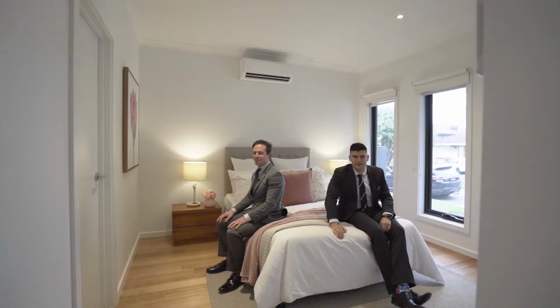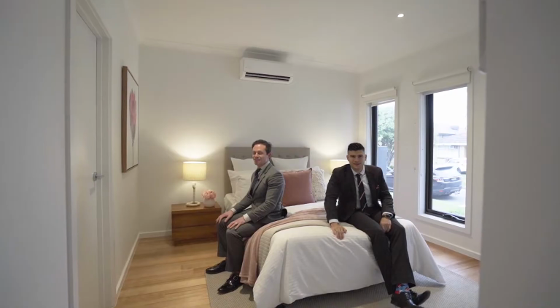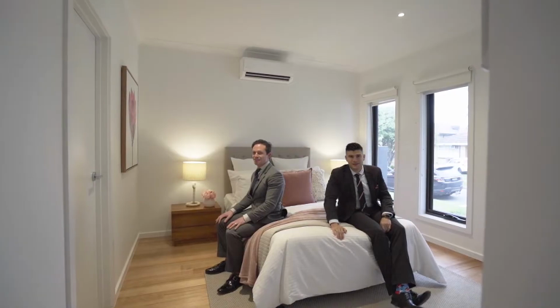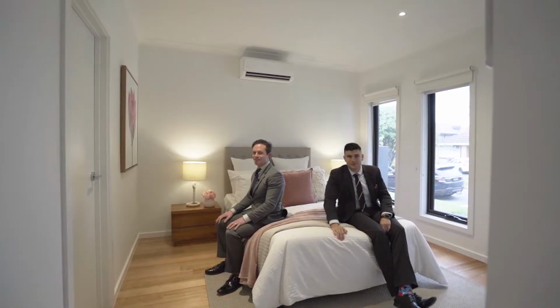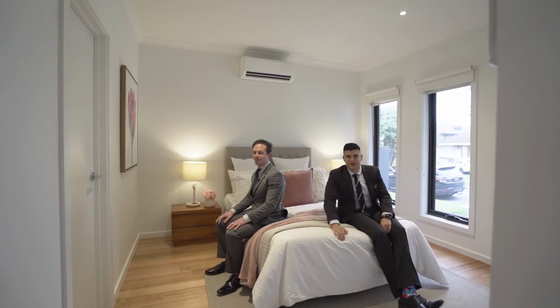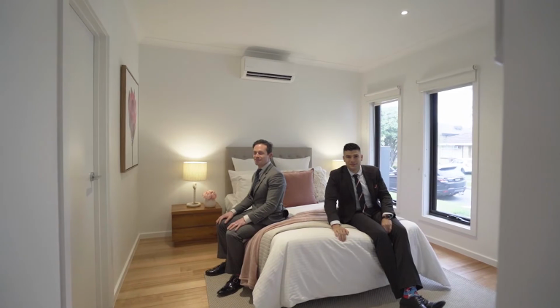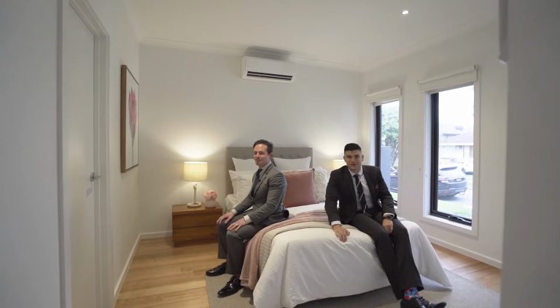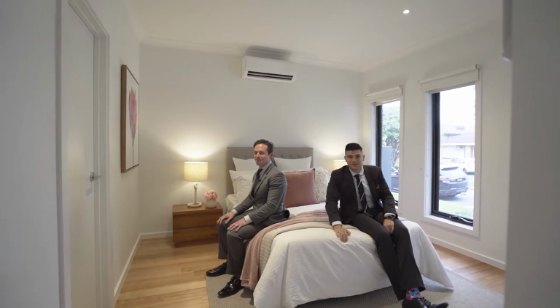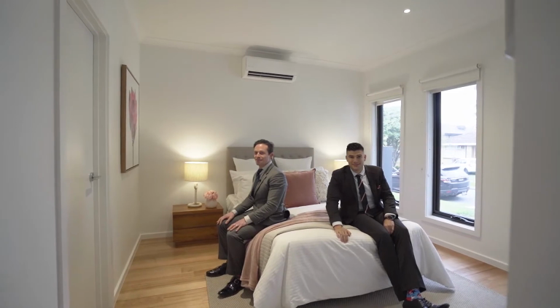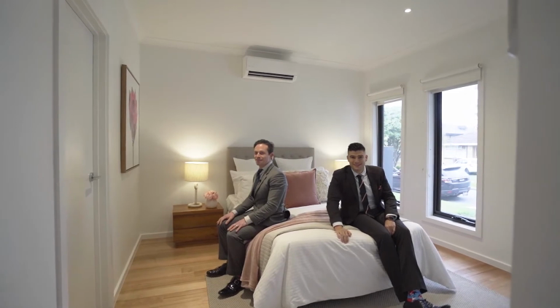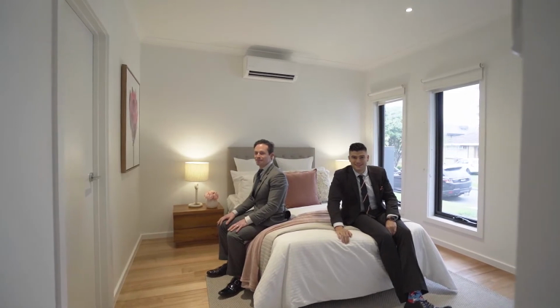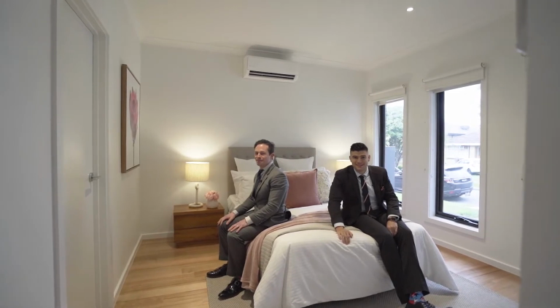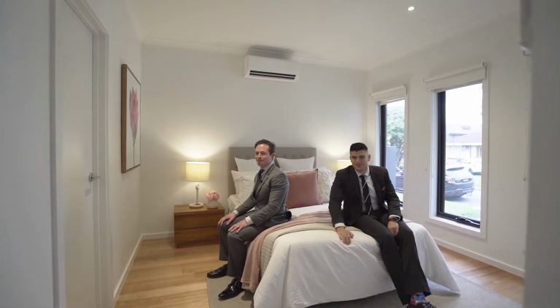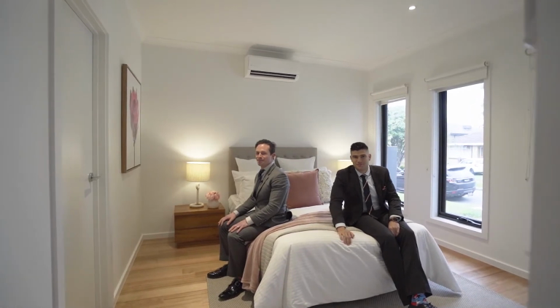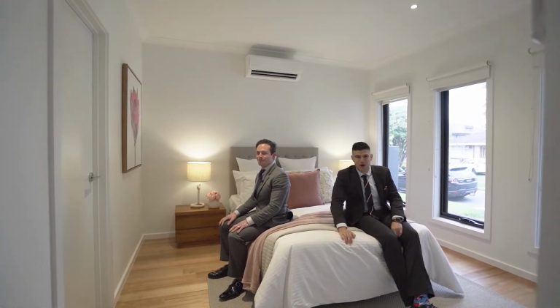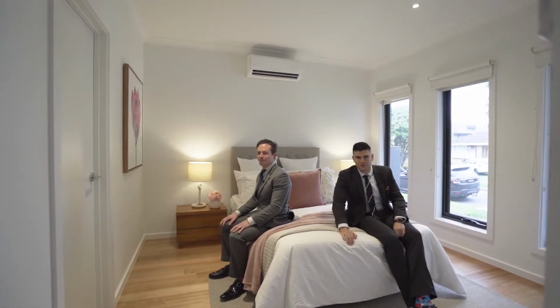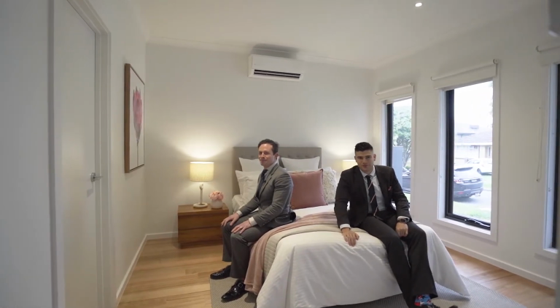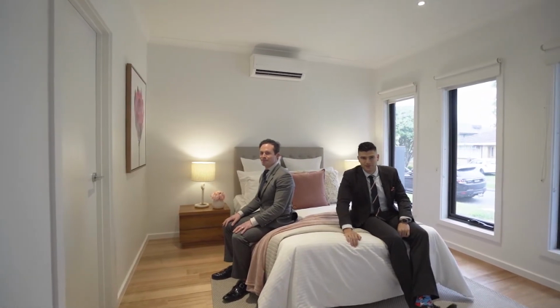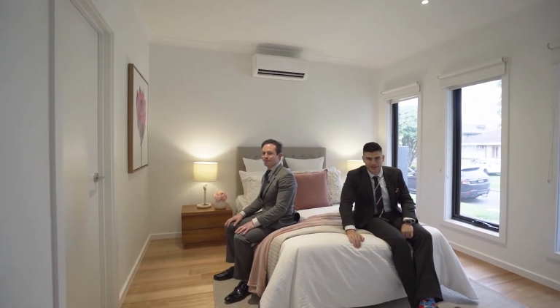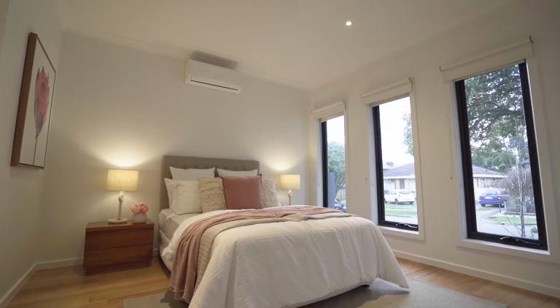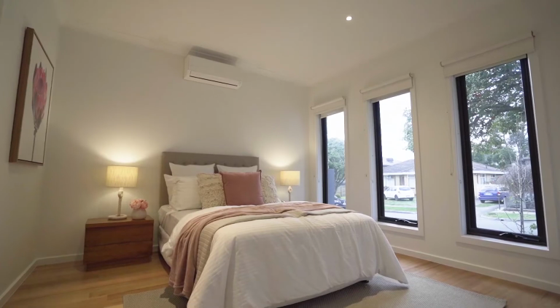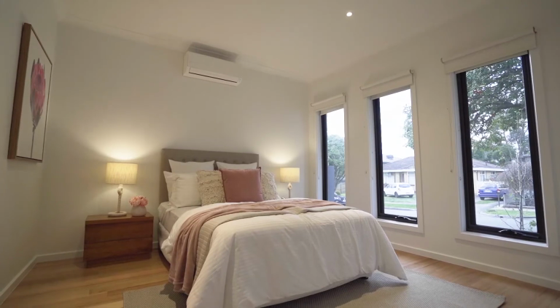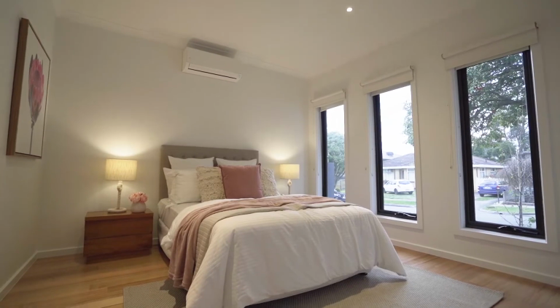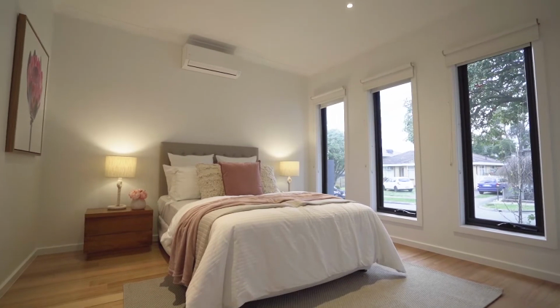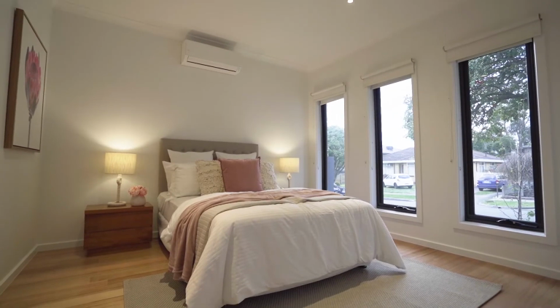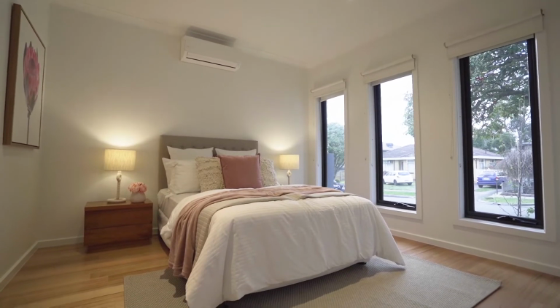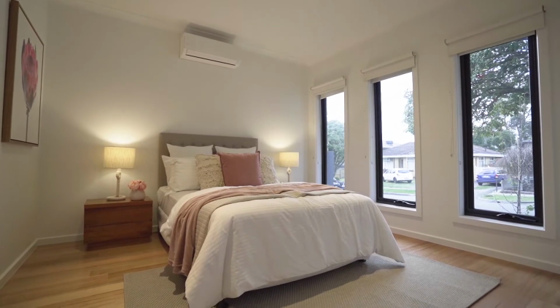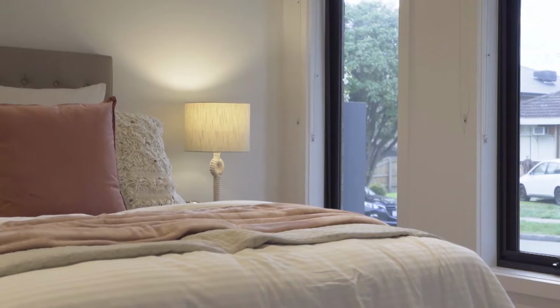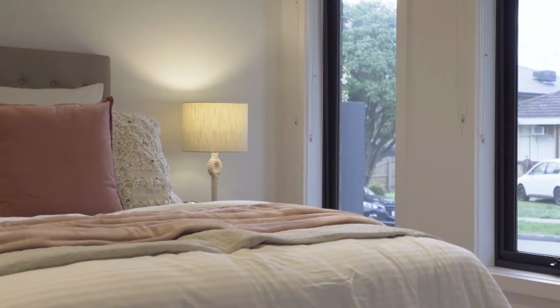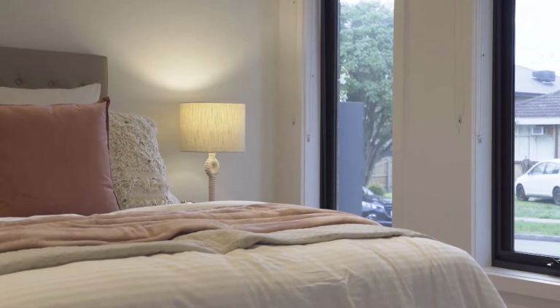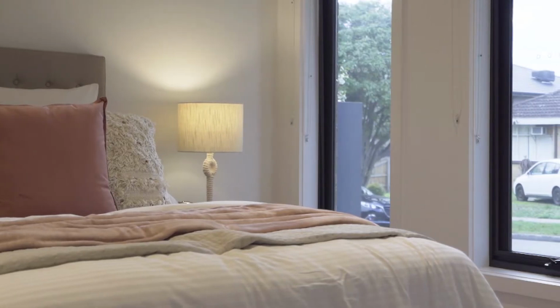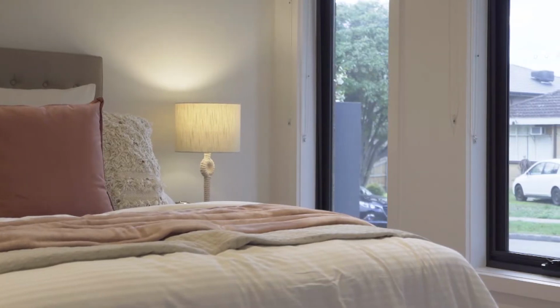And with the master bedroom downstairs, it's just perfect for those families with three generations under the one roof.